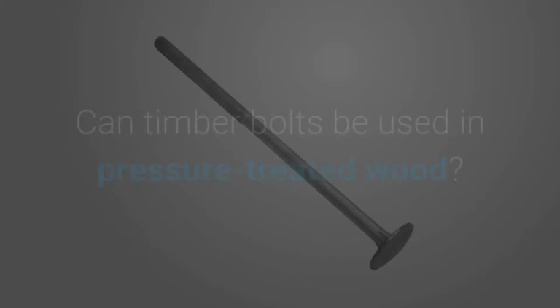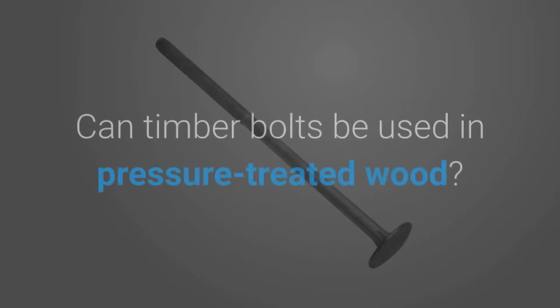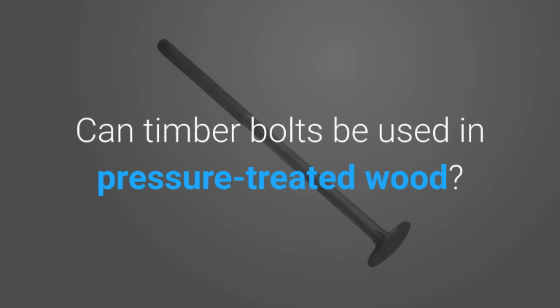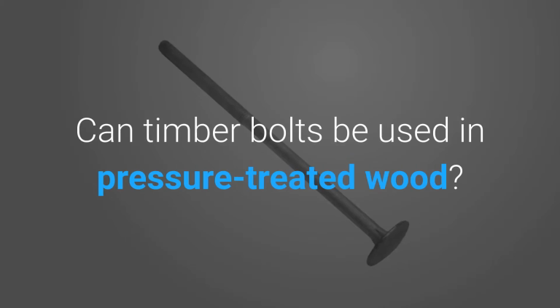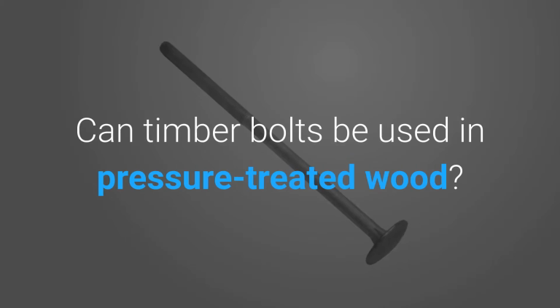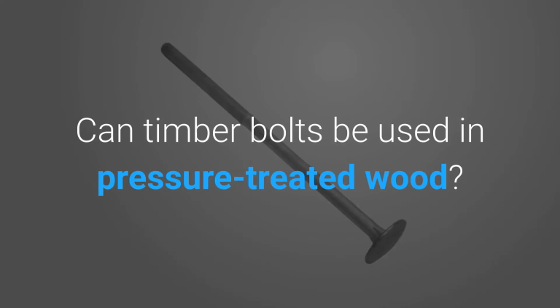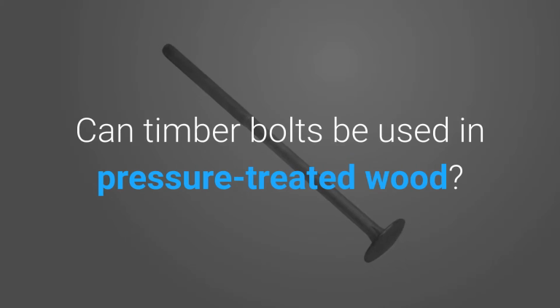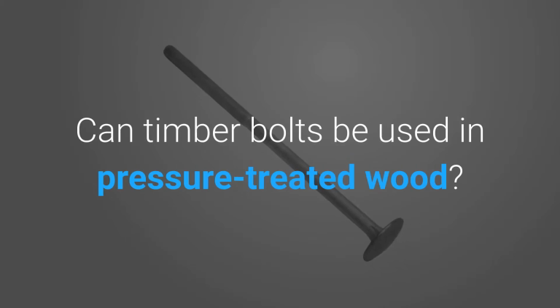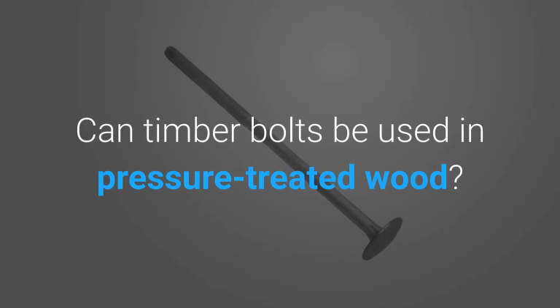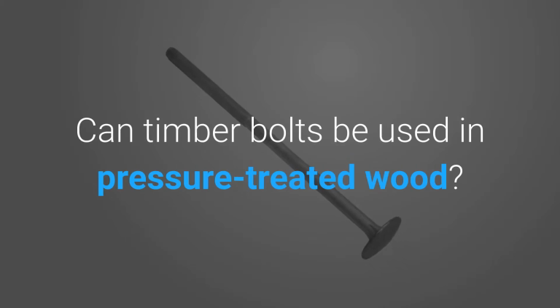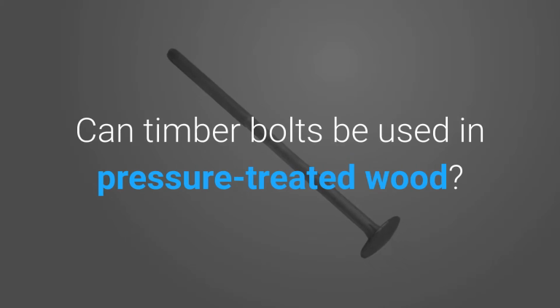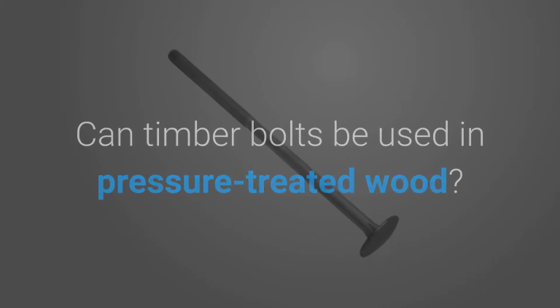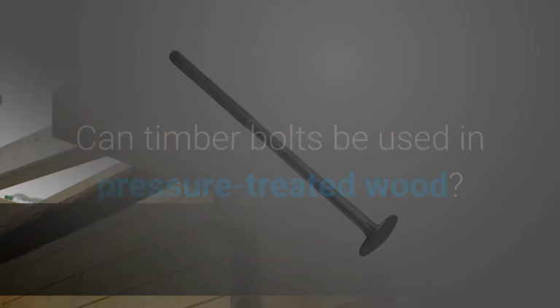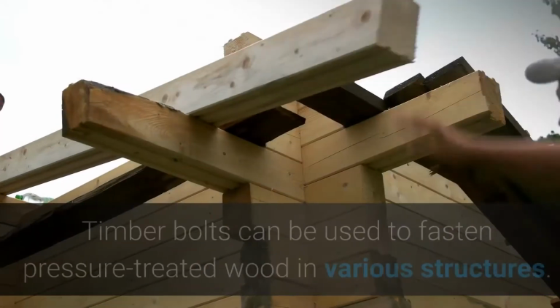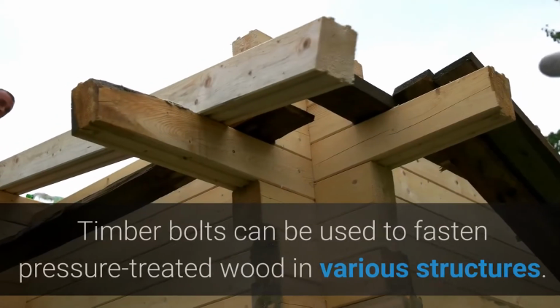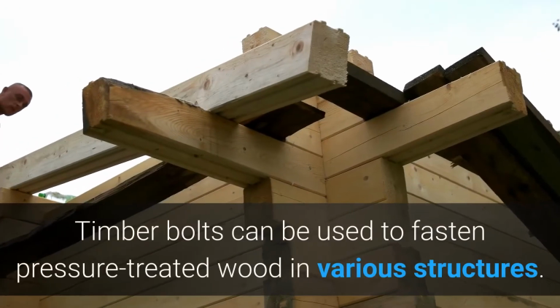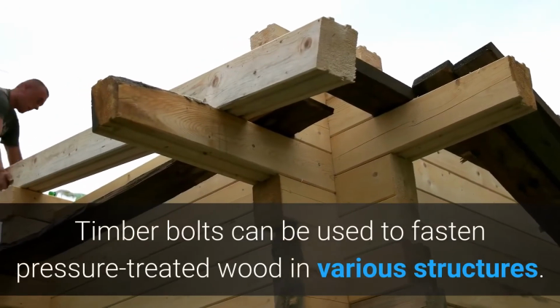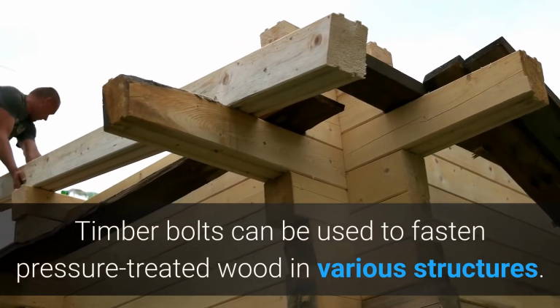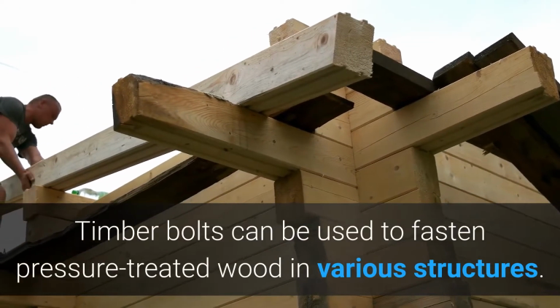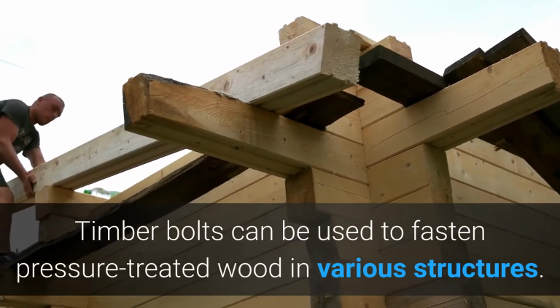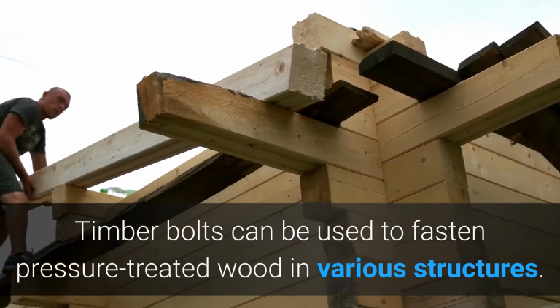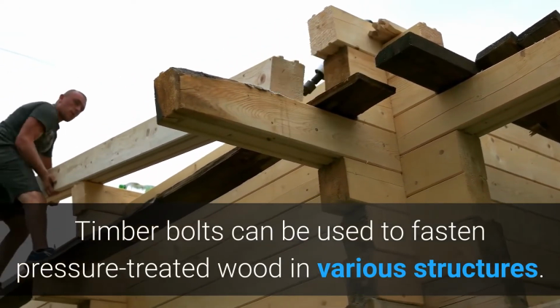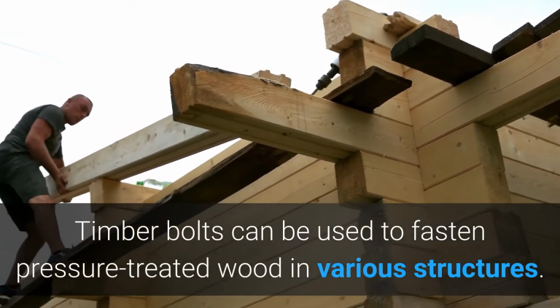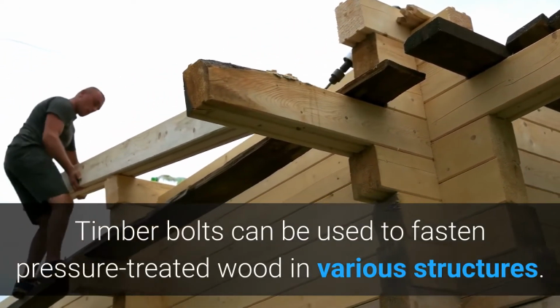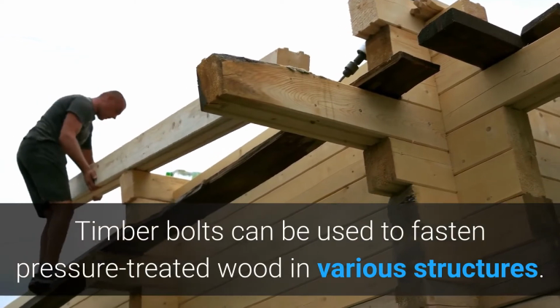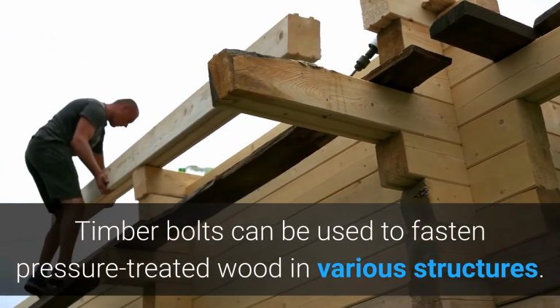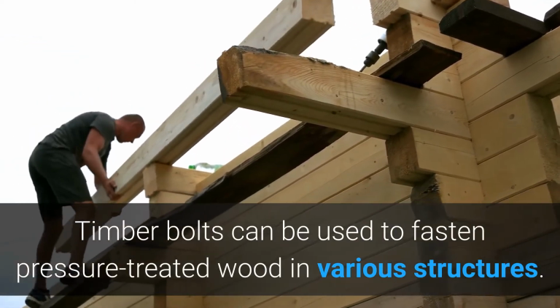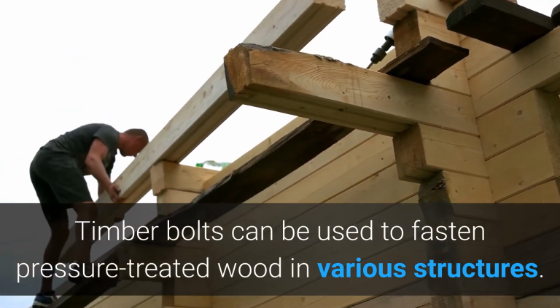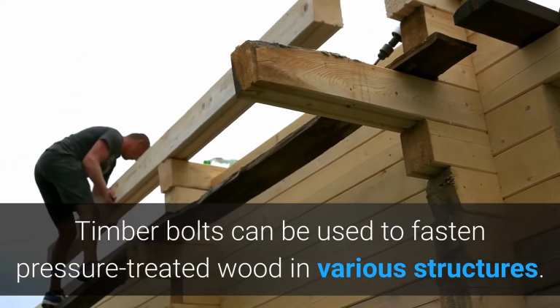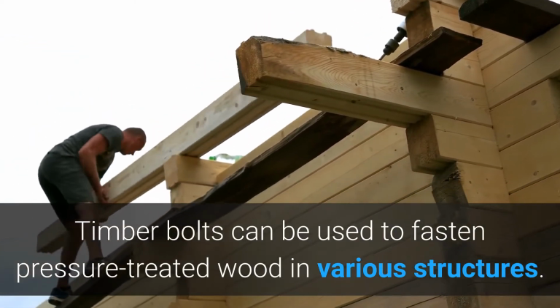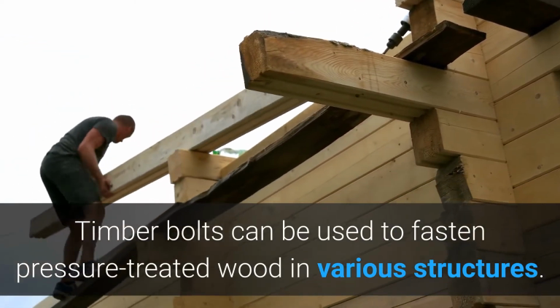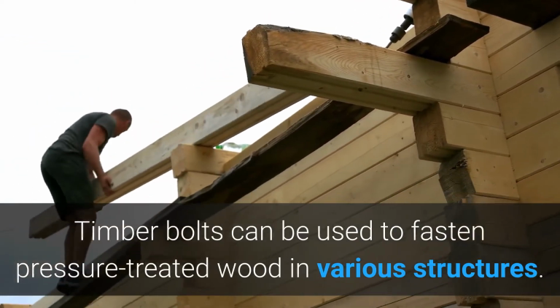Can Timber Bolts Be Used in Pressure-Treated Wood? Timber bolts can be used to fasten pressure-treated wood in various structures.